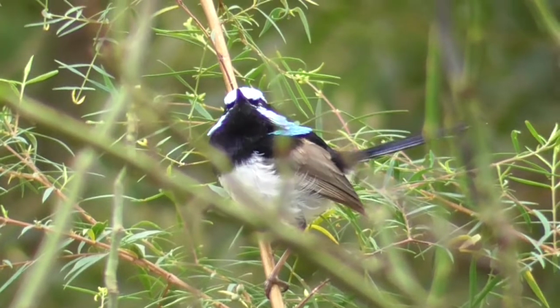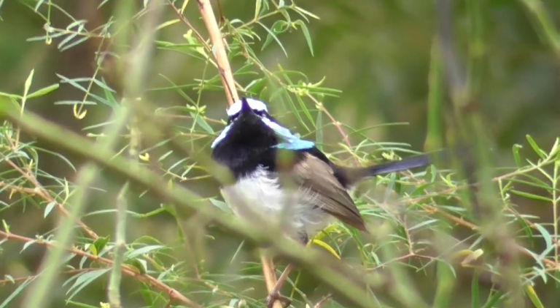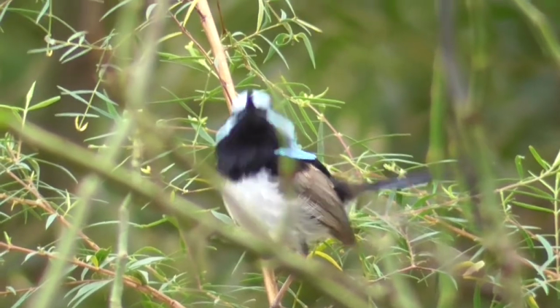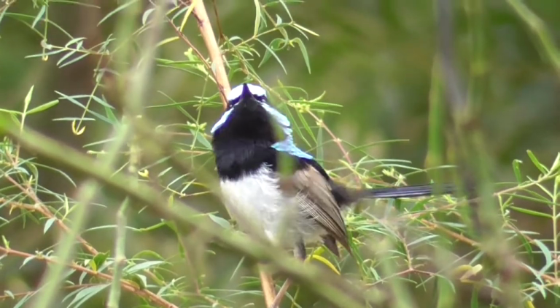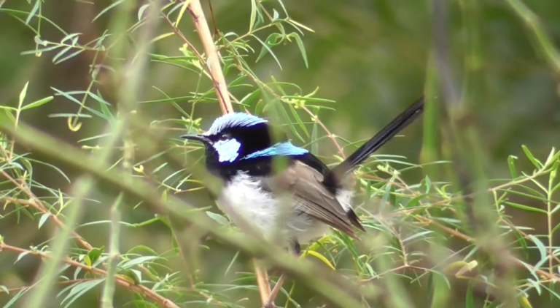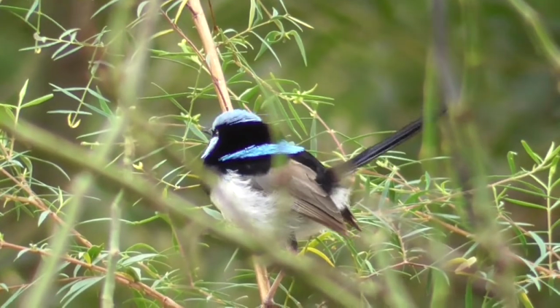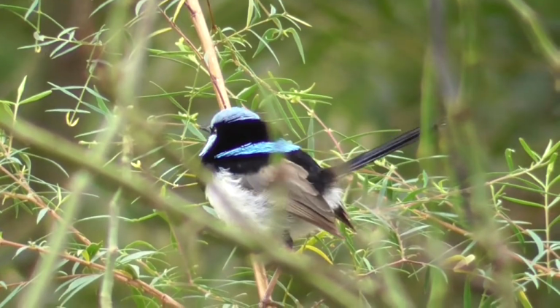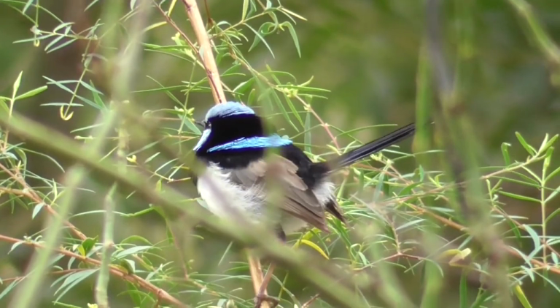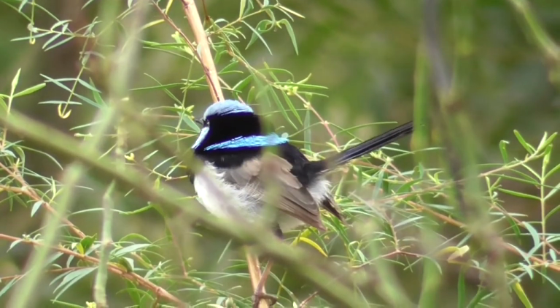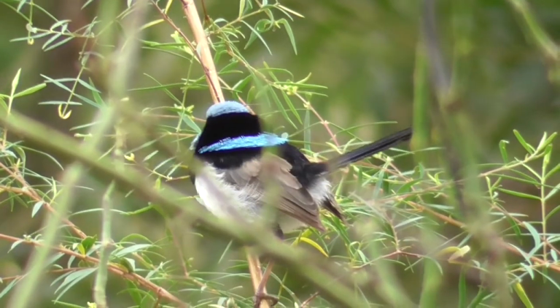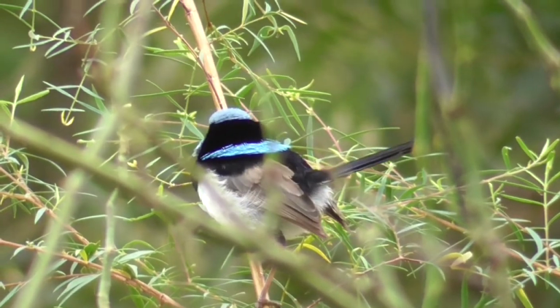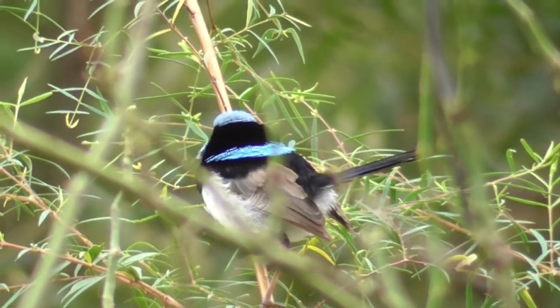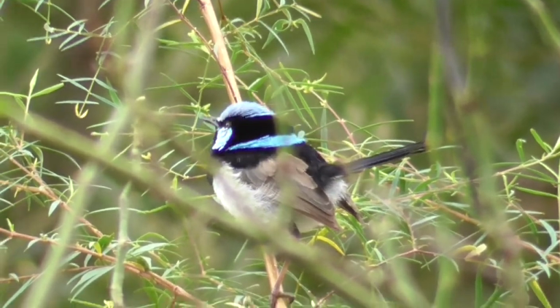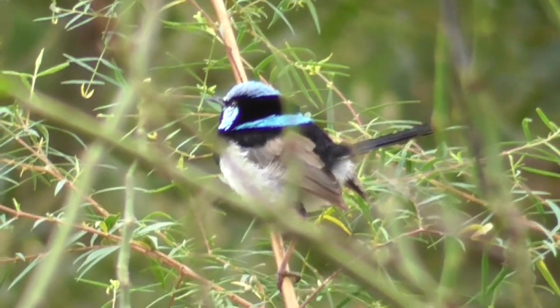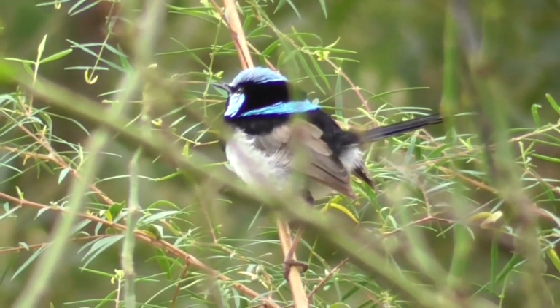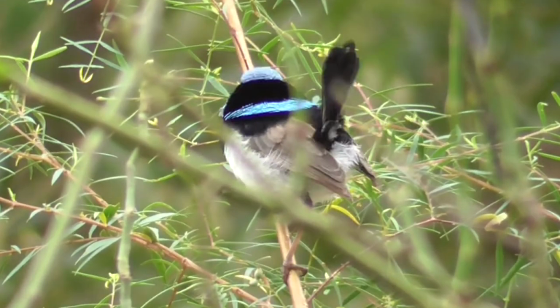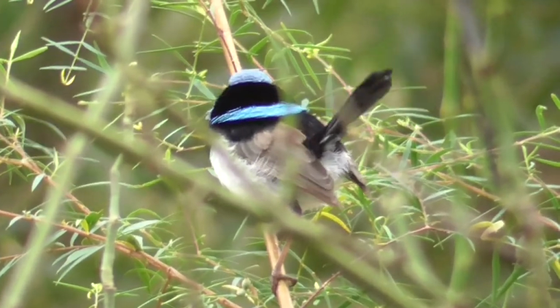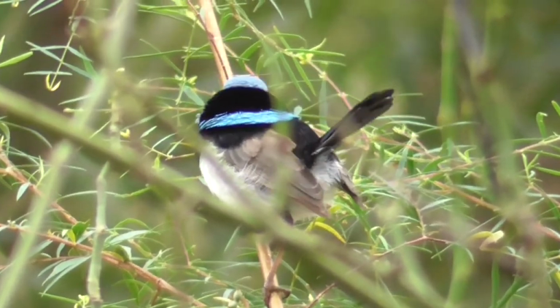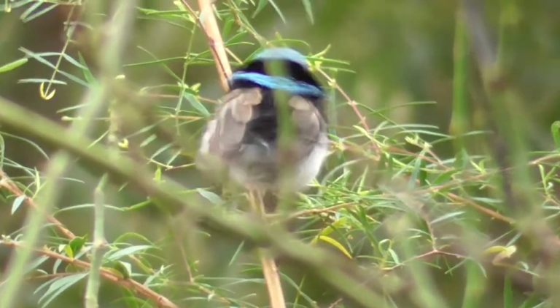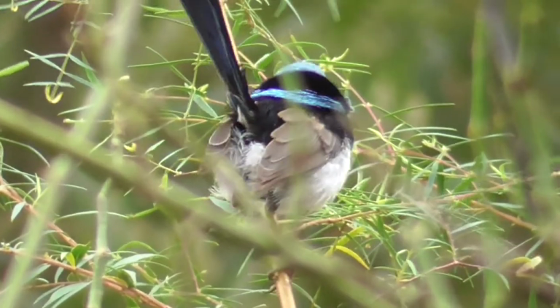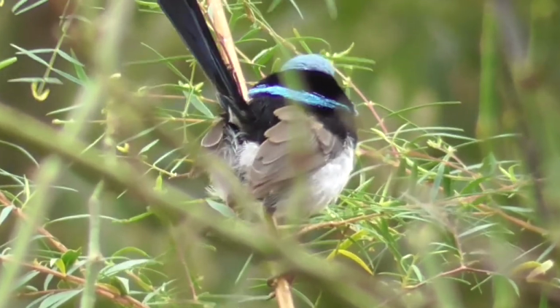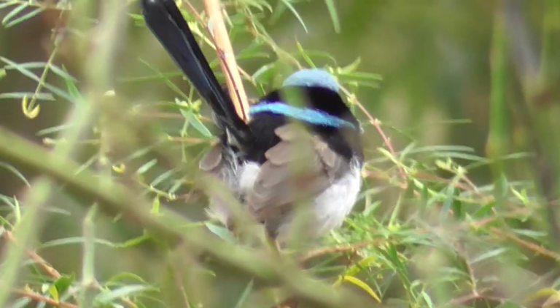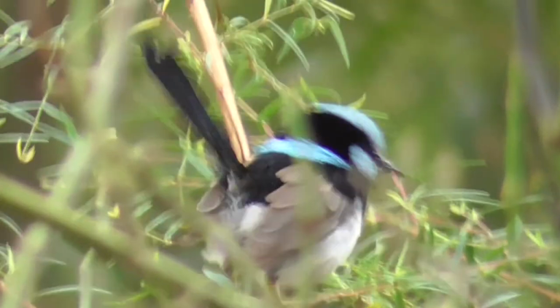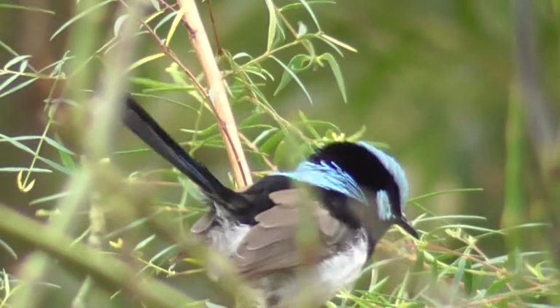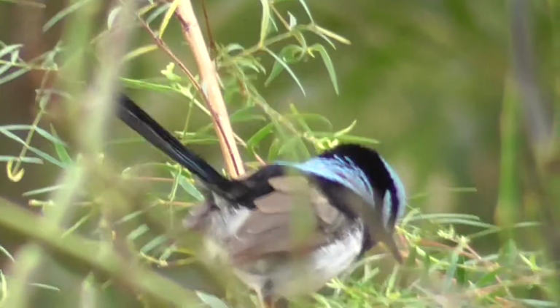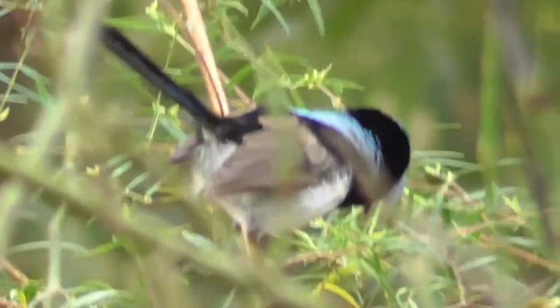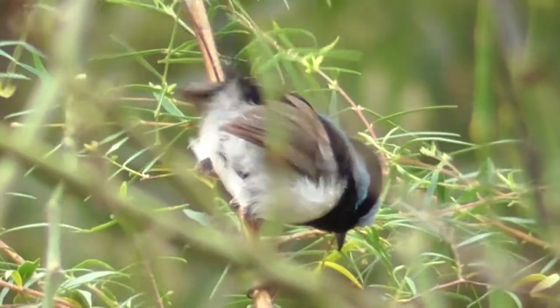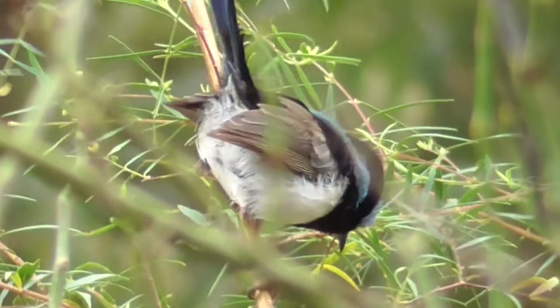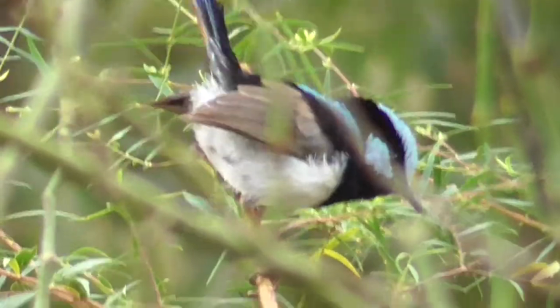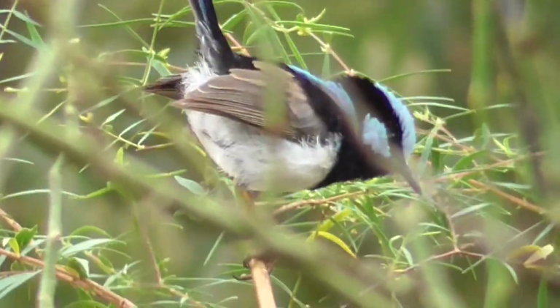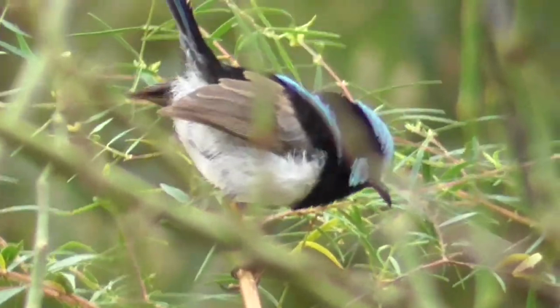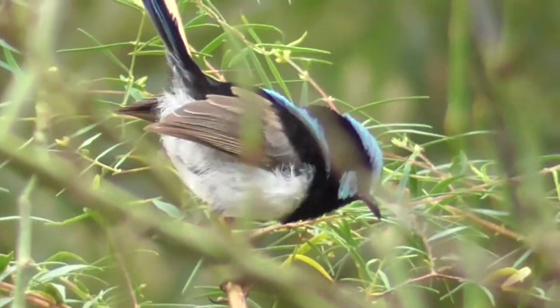Superb fairy wrens, Malurus cyanus, are one of the best known and most popular birds in southeastern Australia.